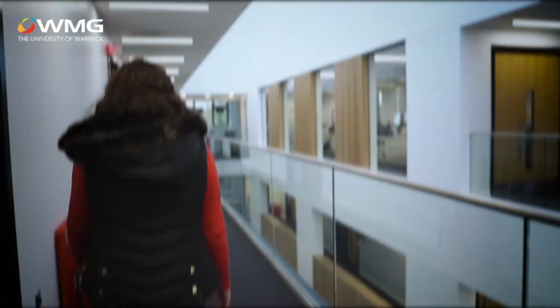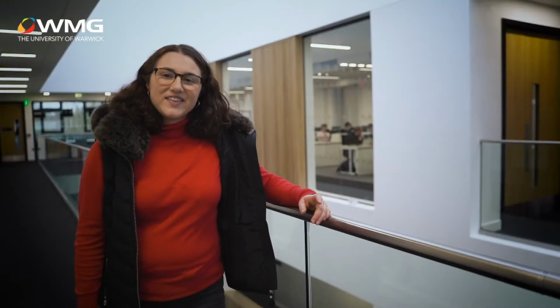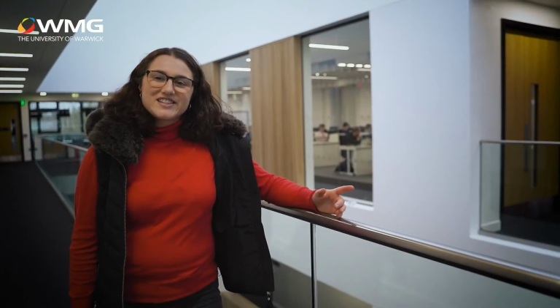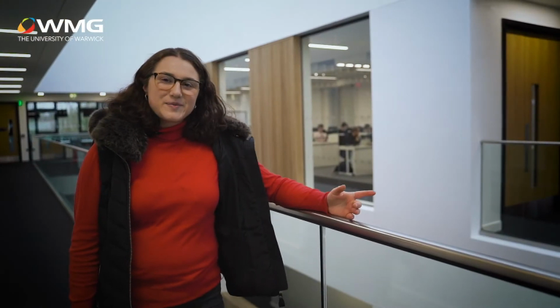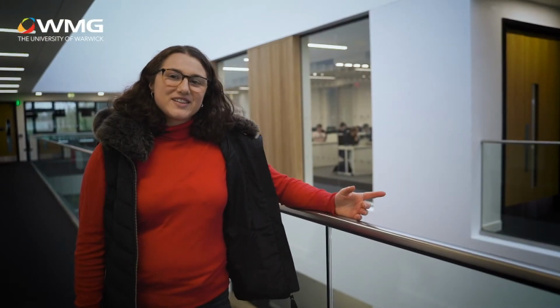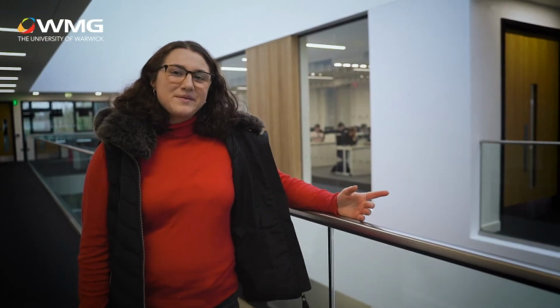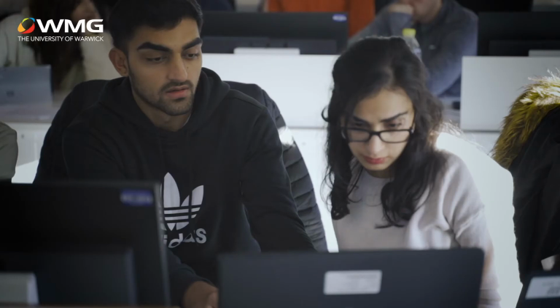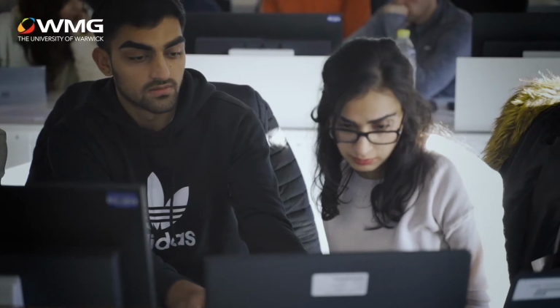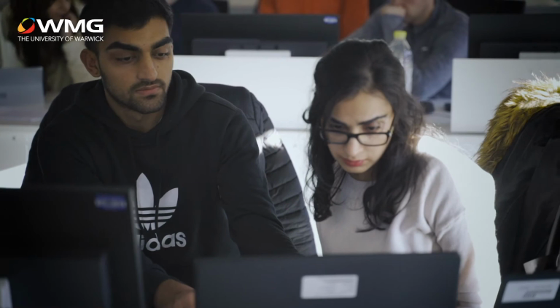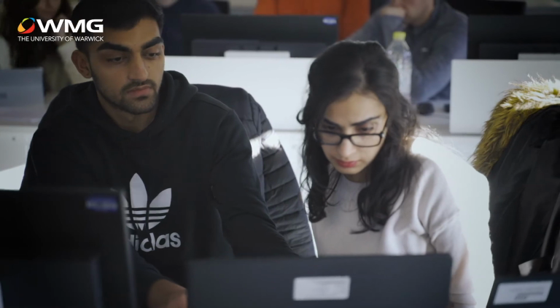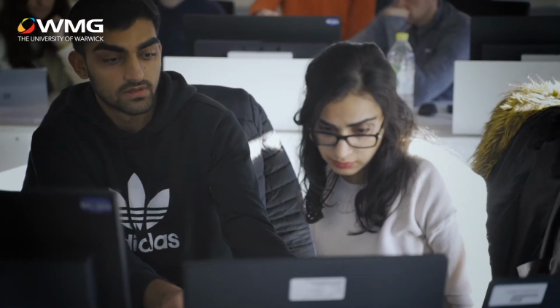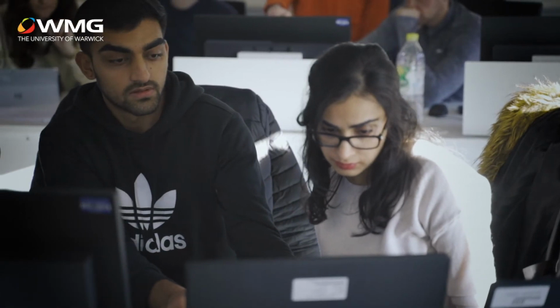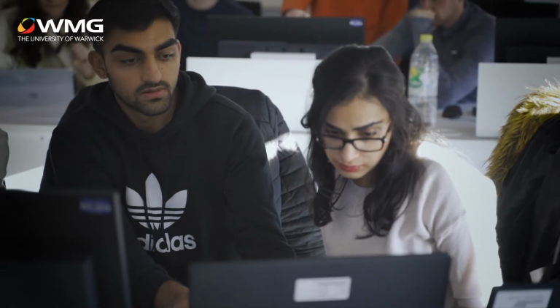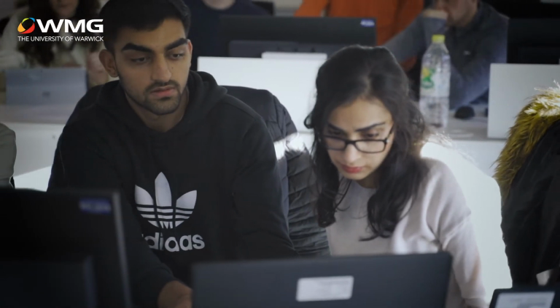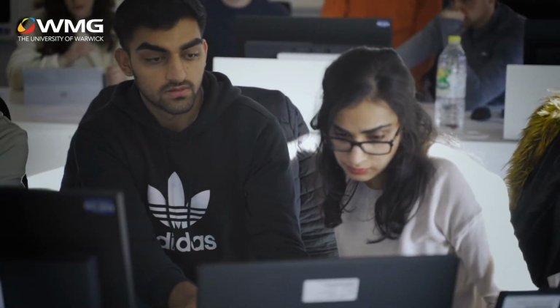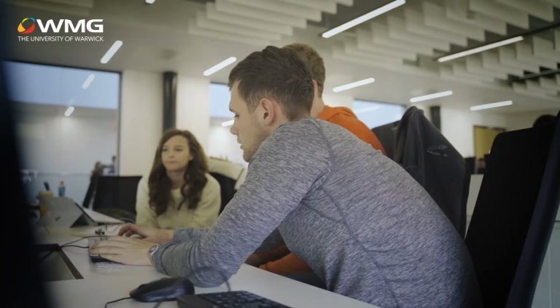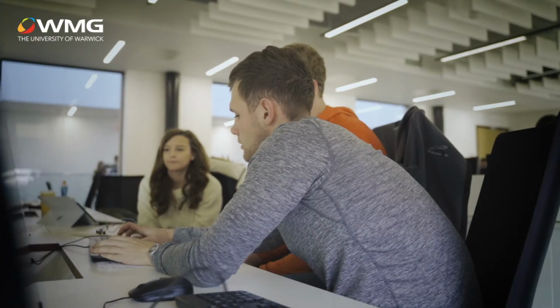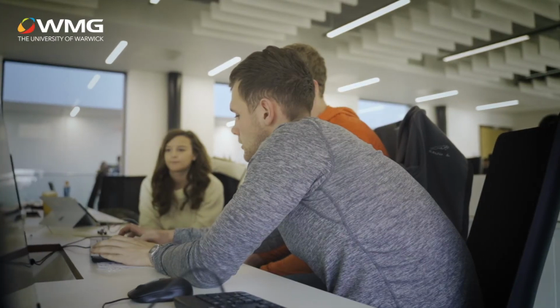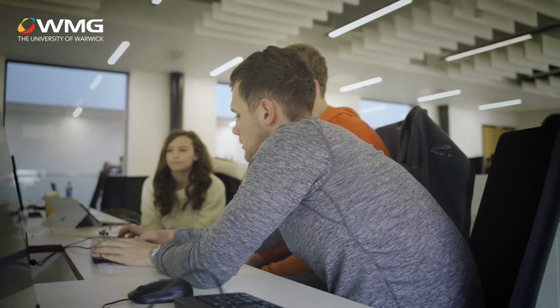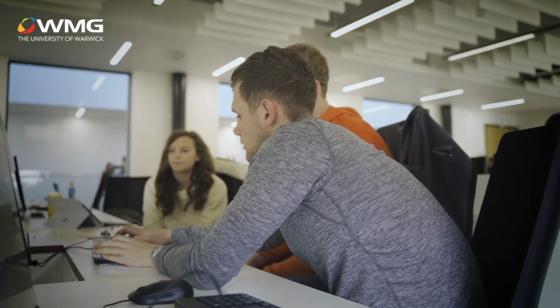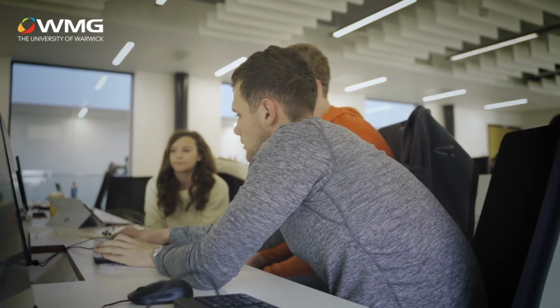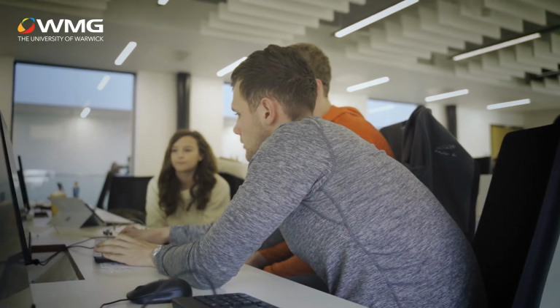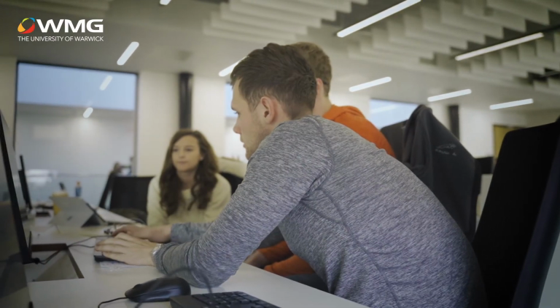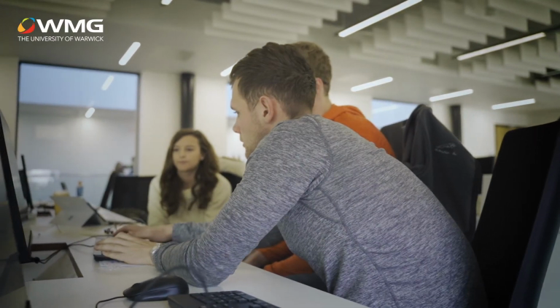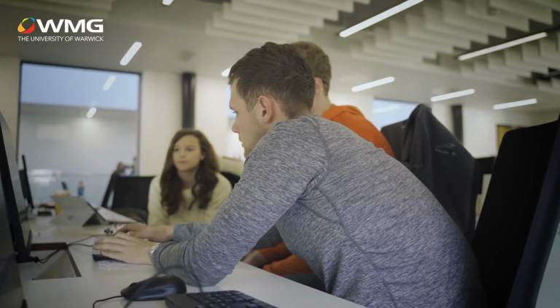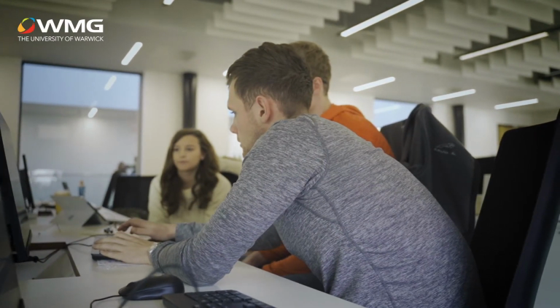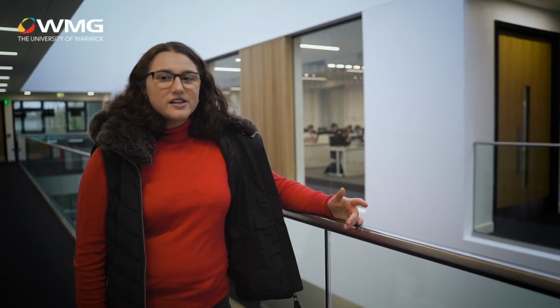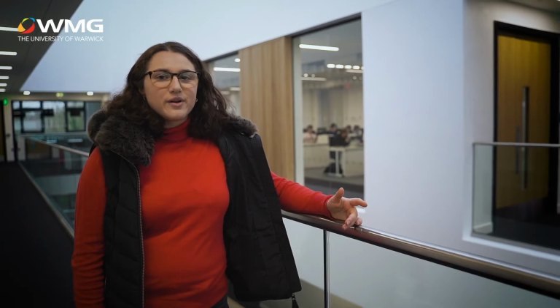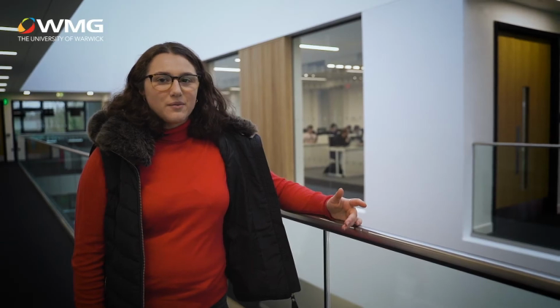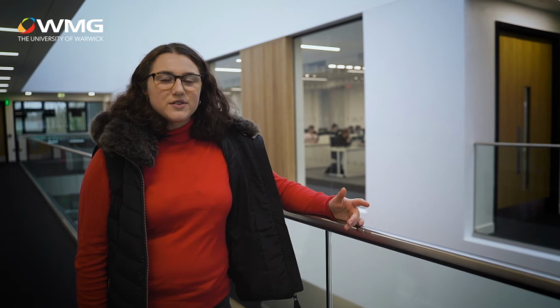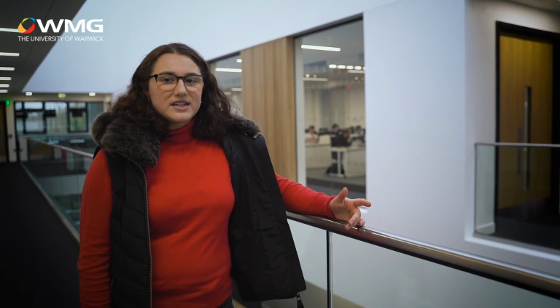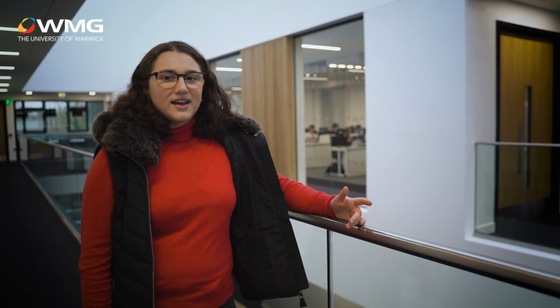This is the computer lab. Digital technology solutions apprentices use this for programming and networking, as well as engineering programmes for 3D CAD.